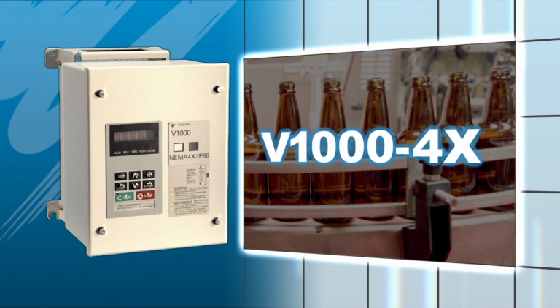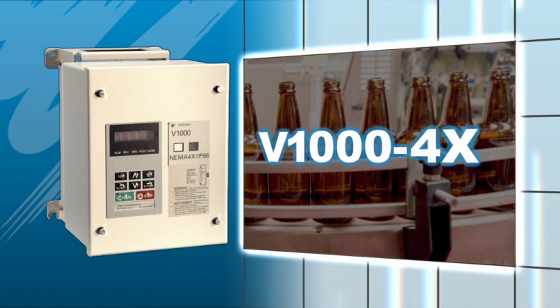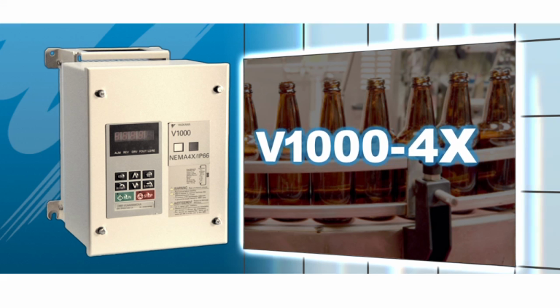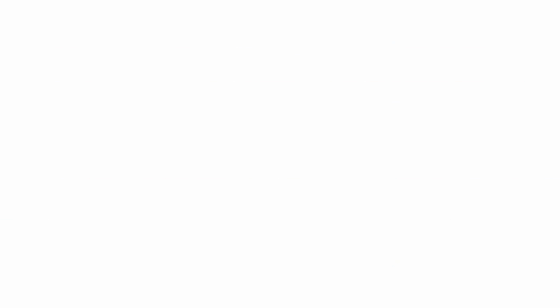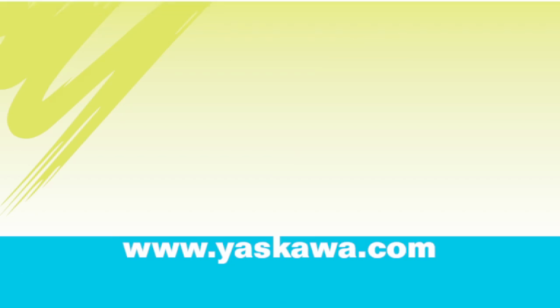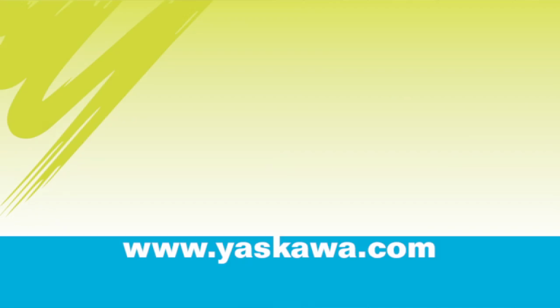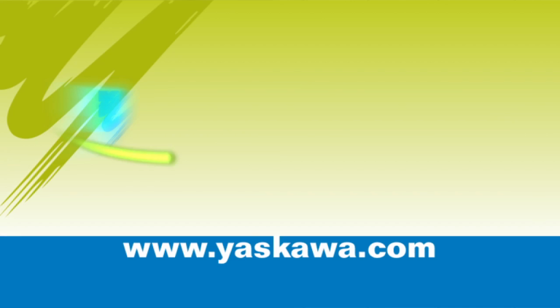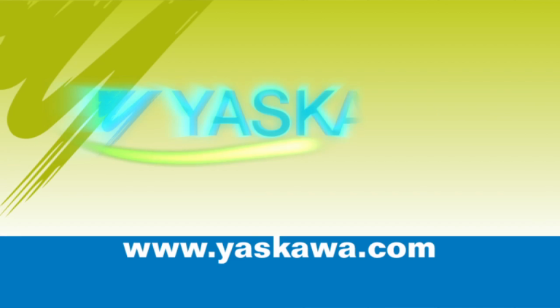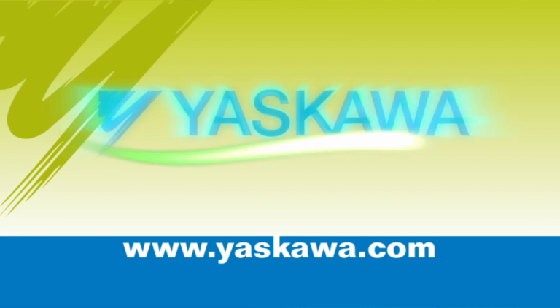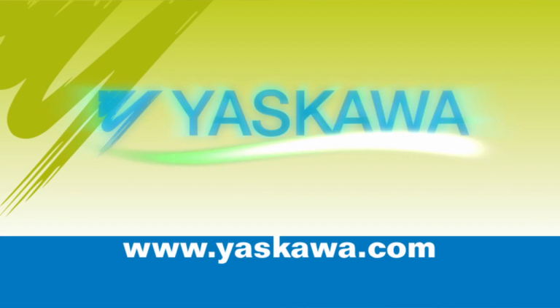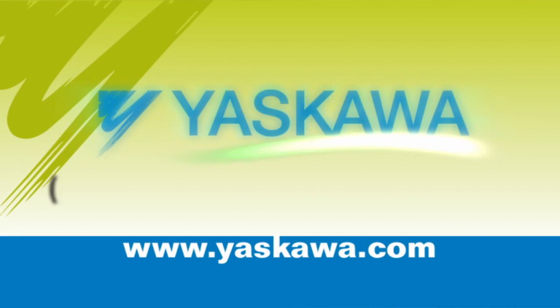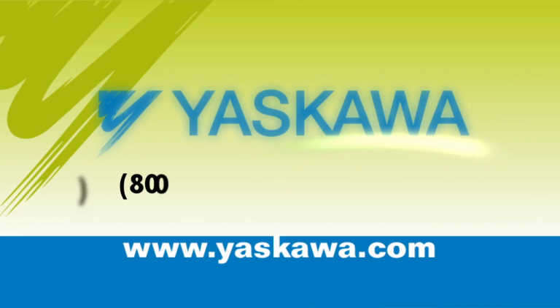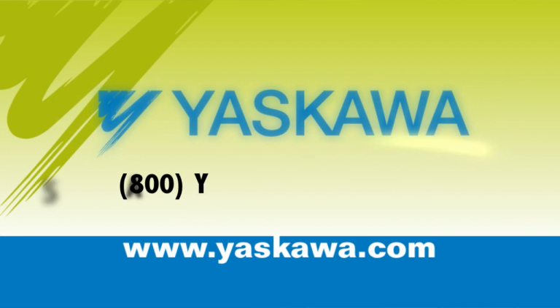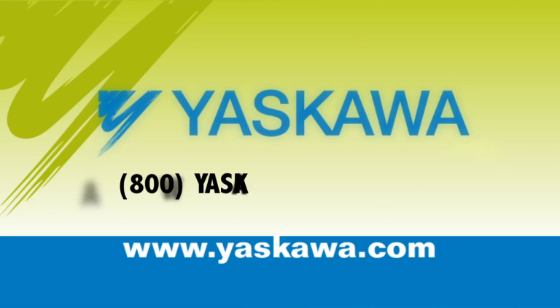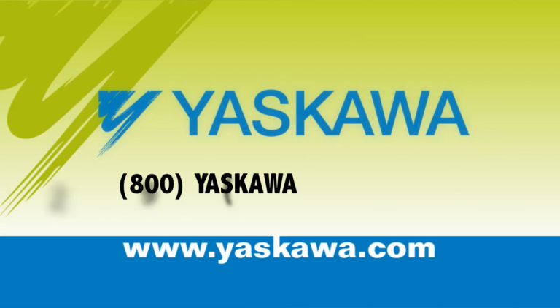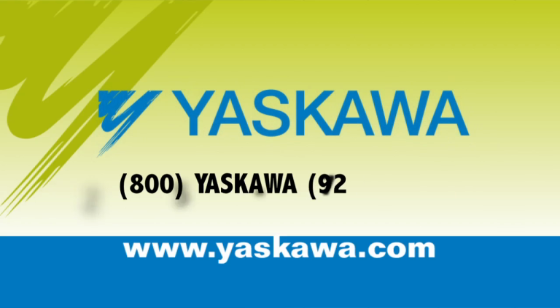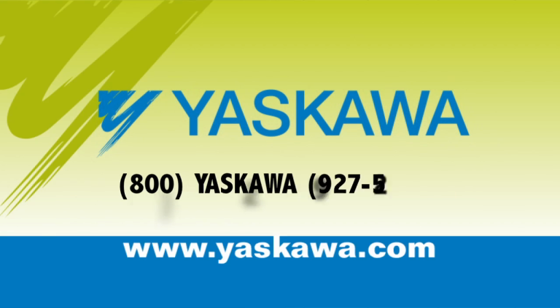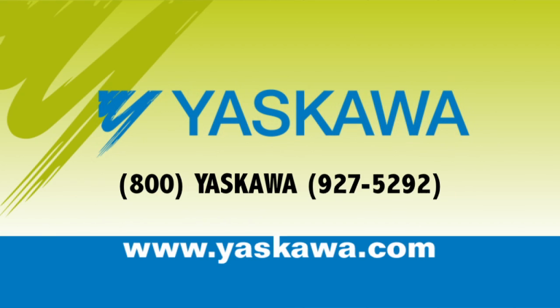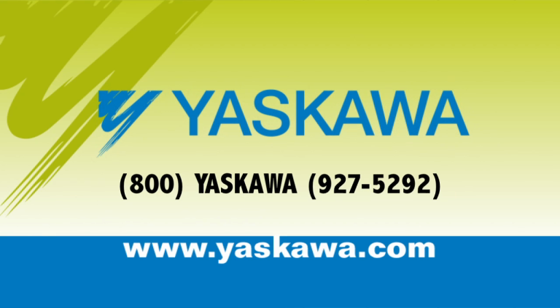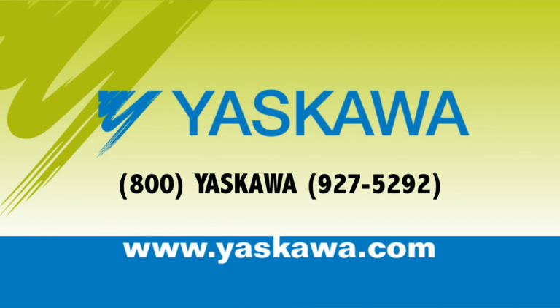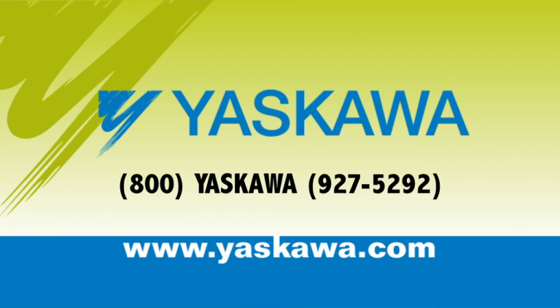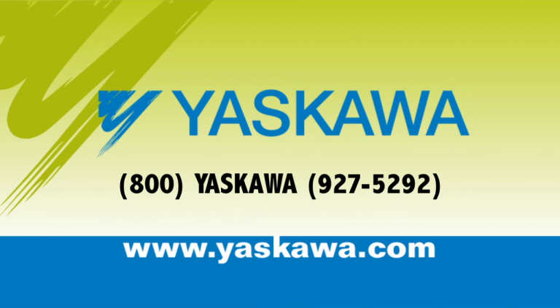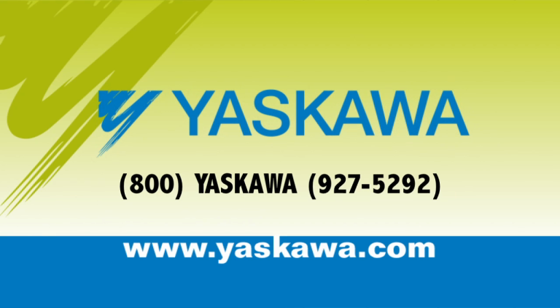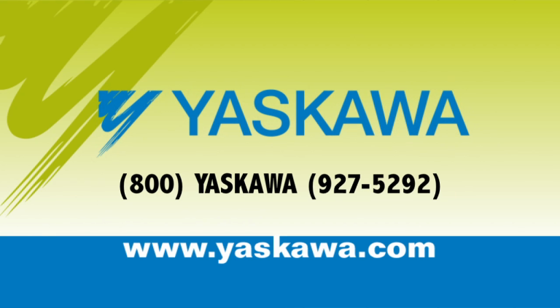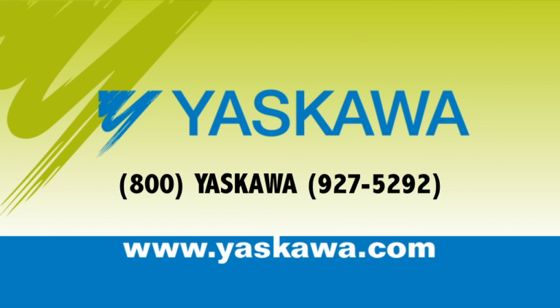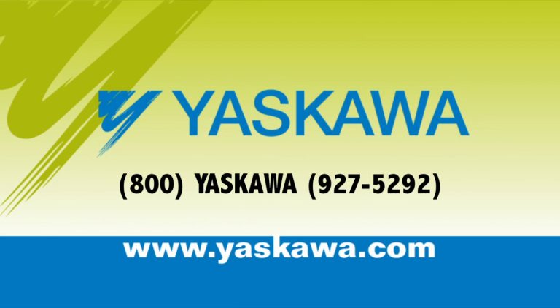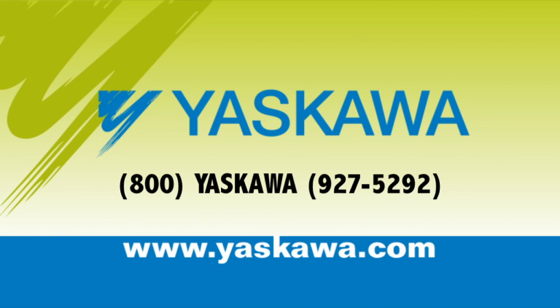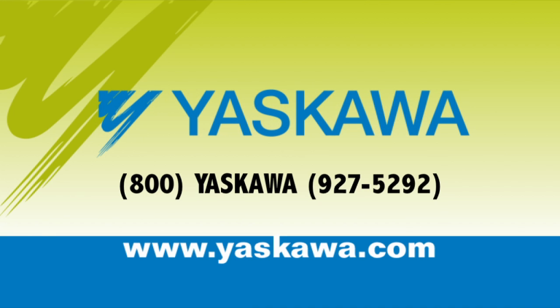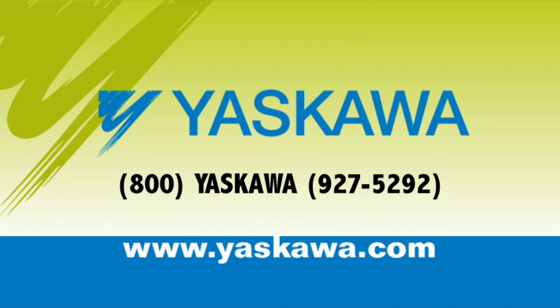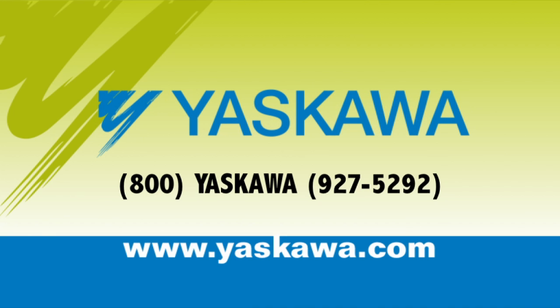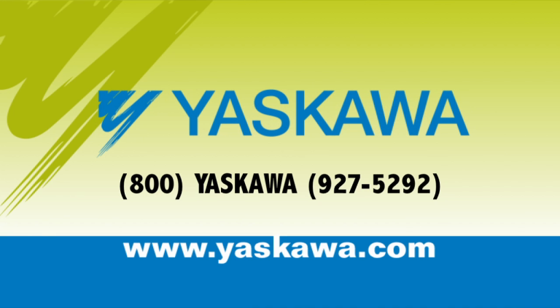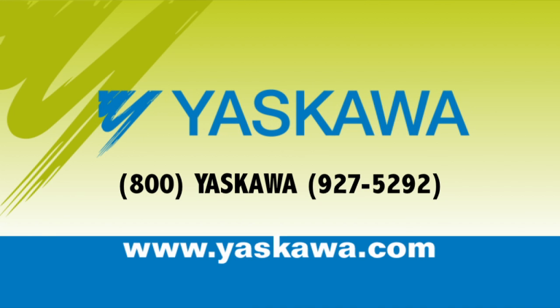Visit yaskawa.com for more detailed product information, or call us at 1-800-Yaskawa.